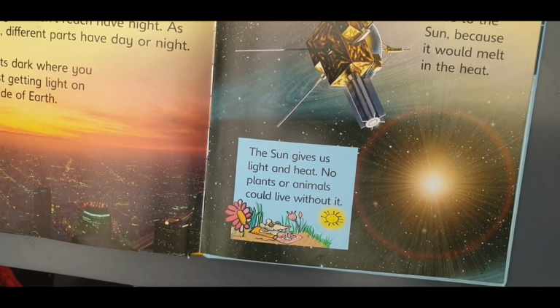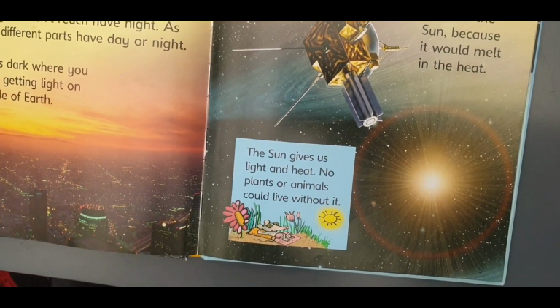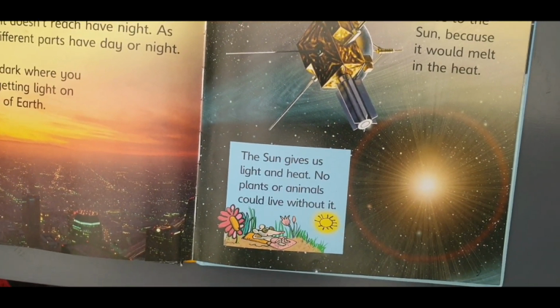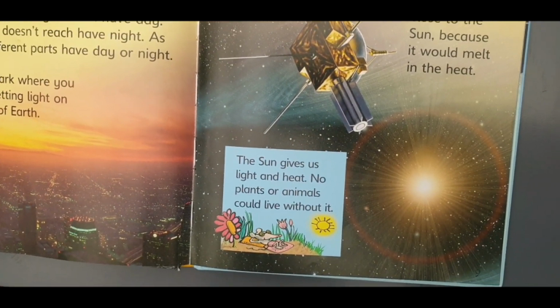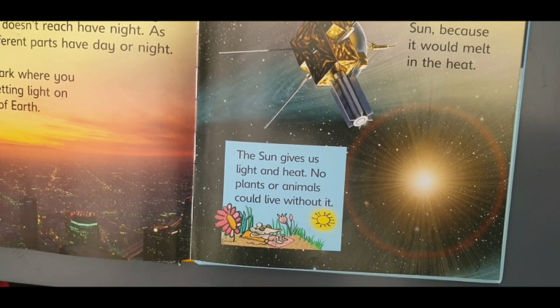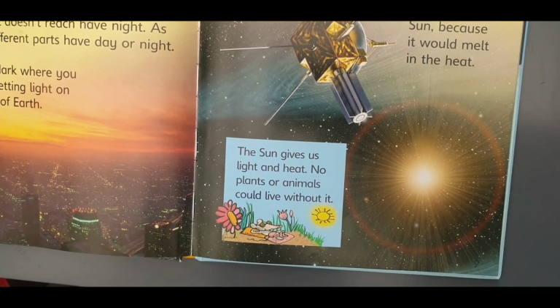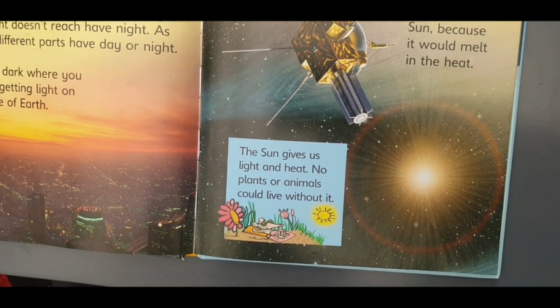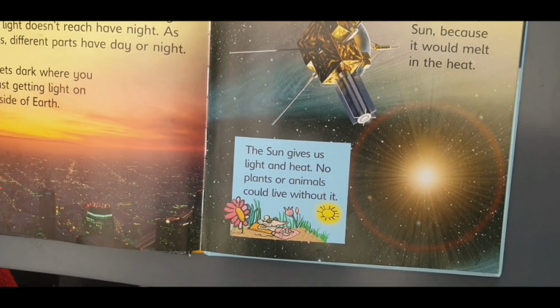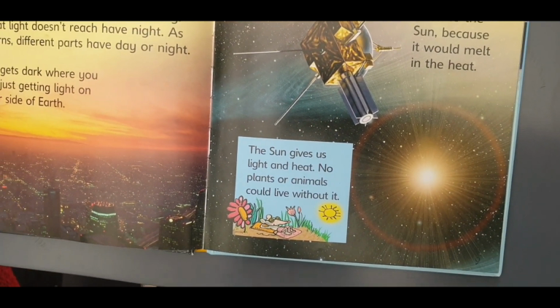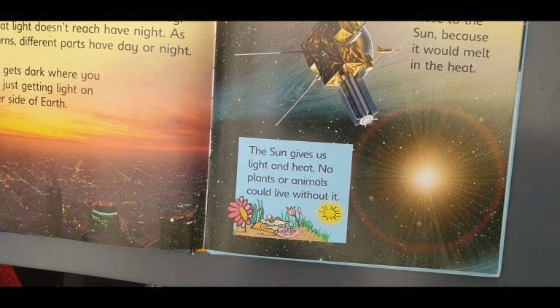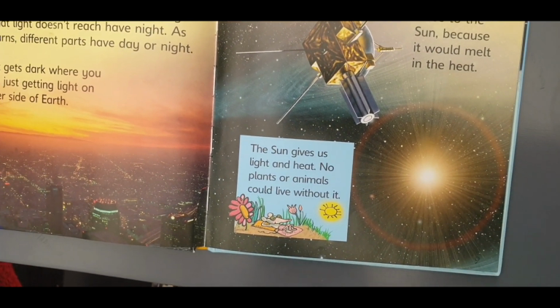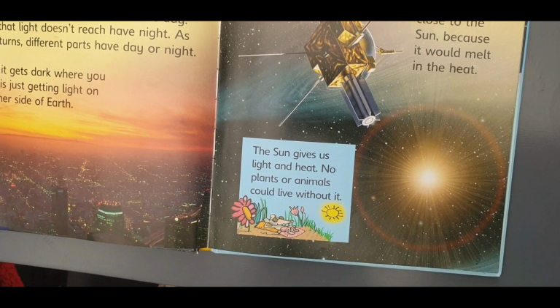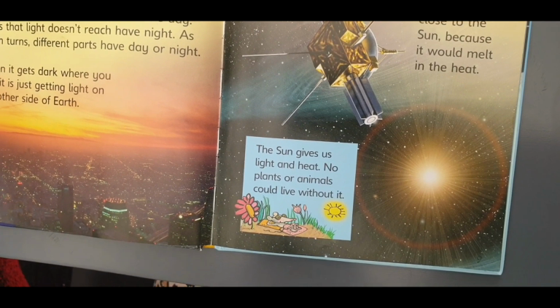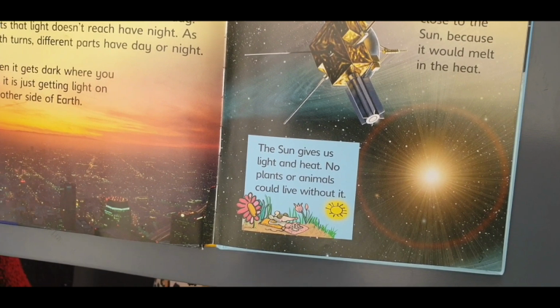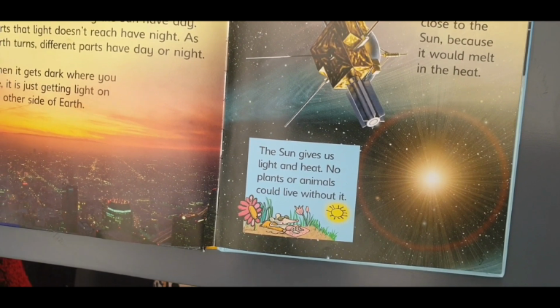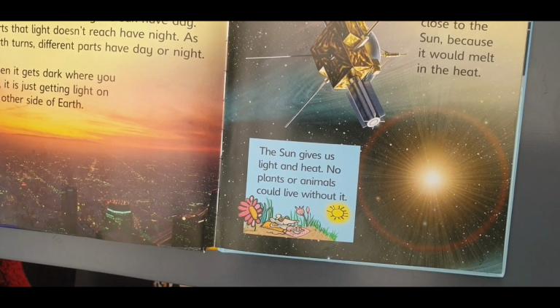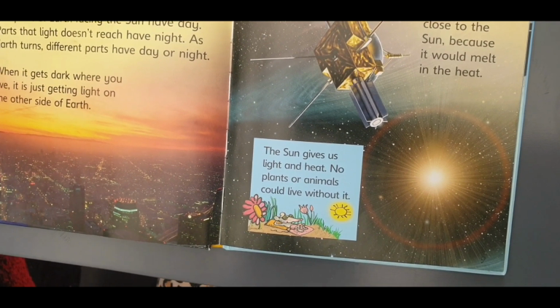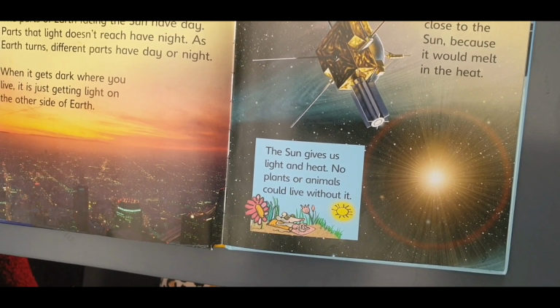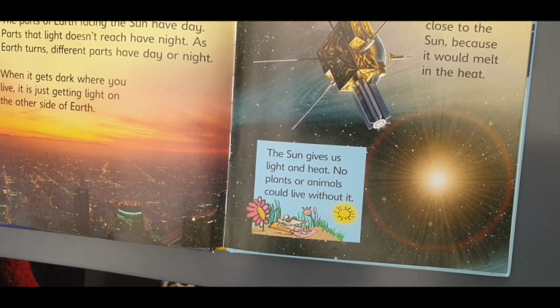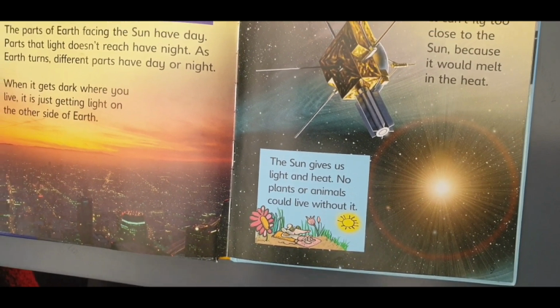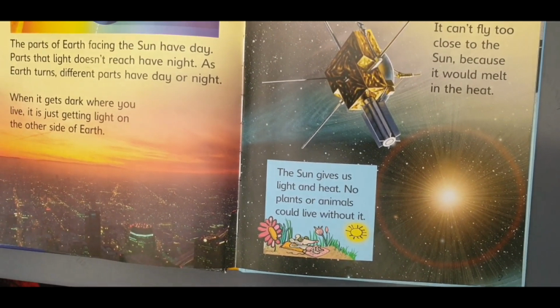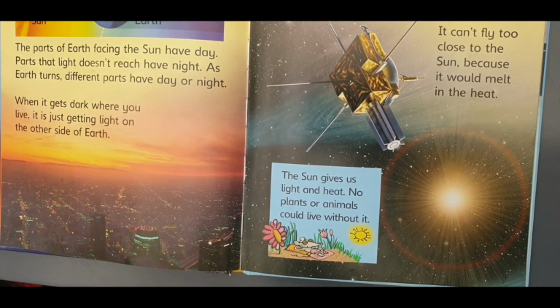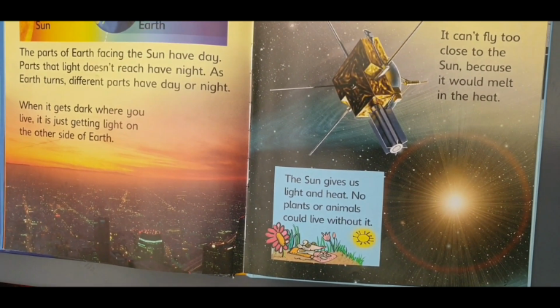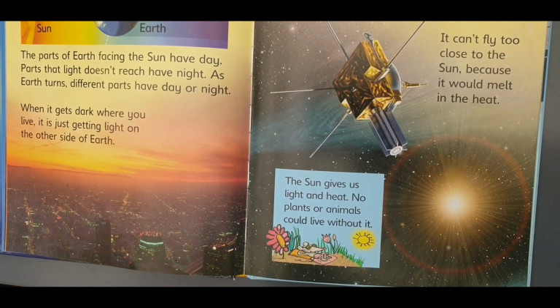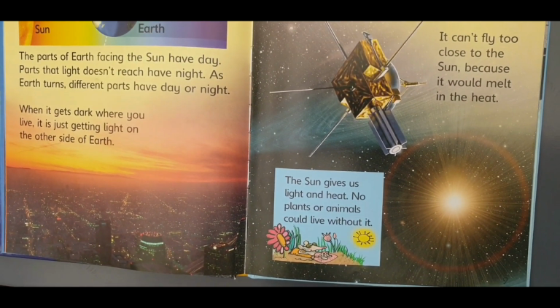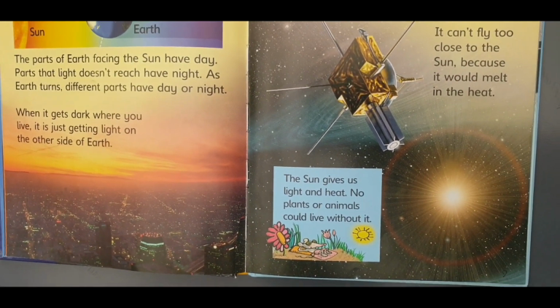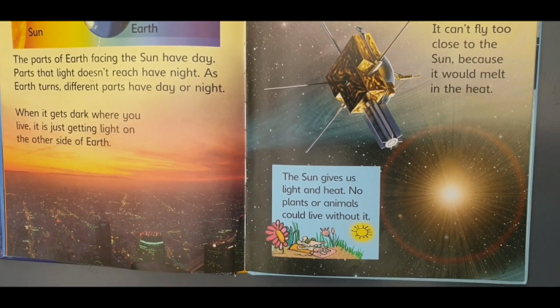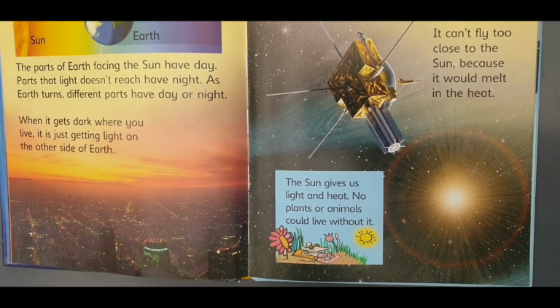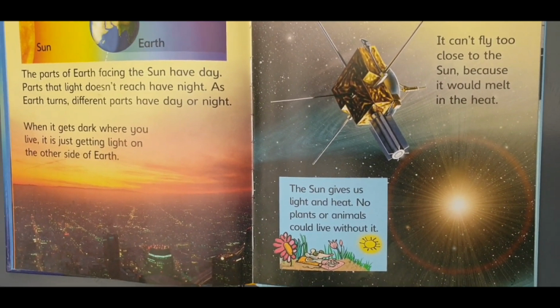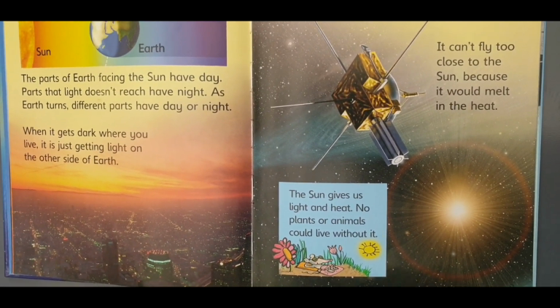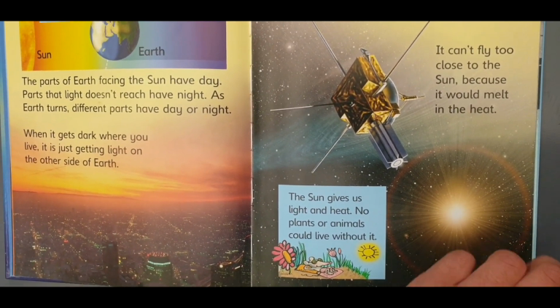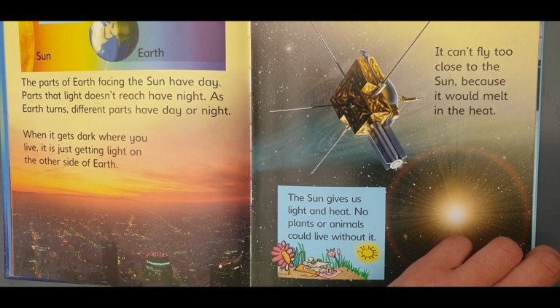The sun gives us light and heat. No planet or animals could live without it.